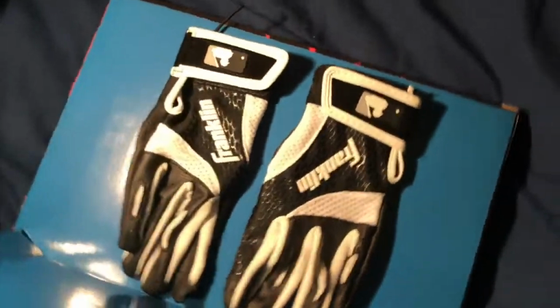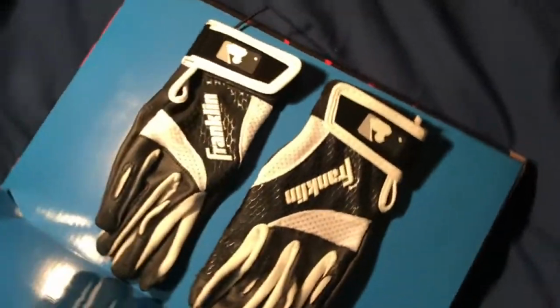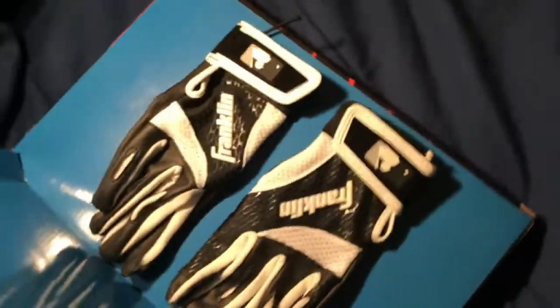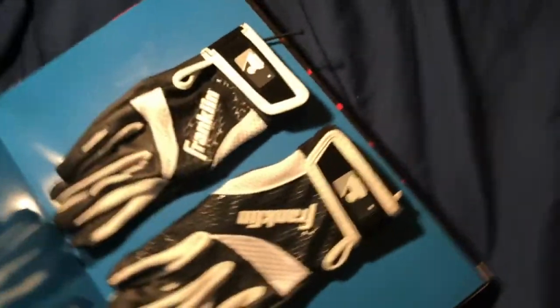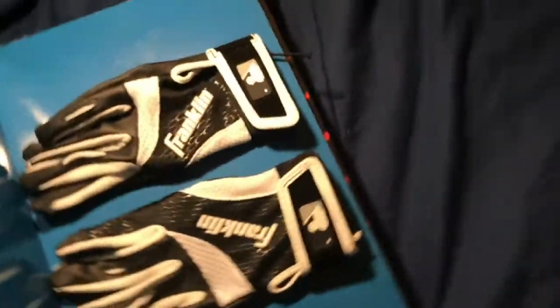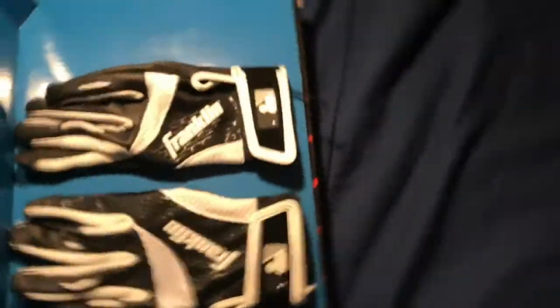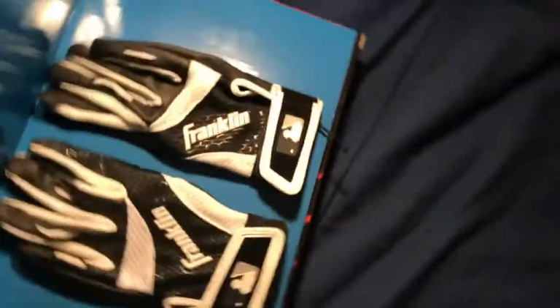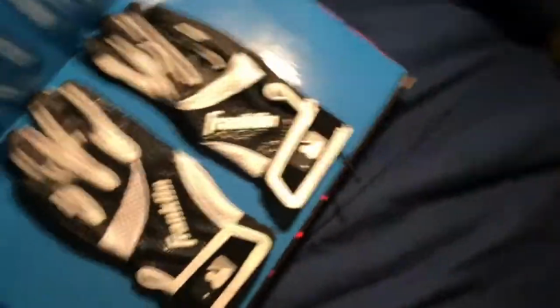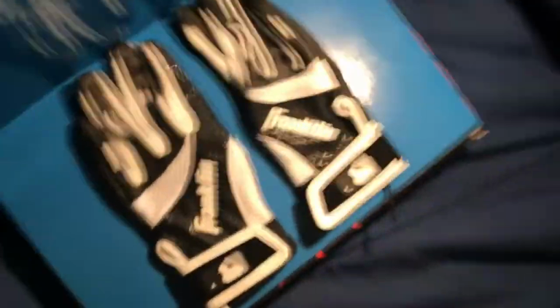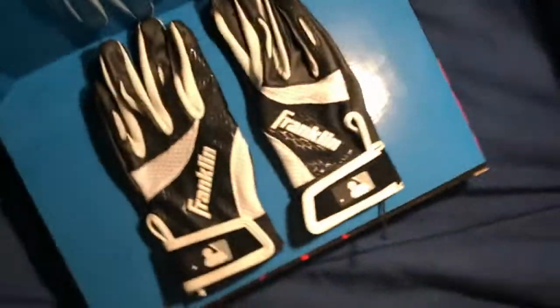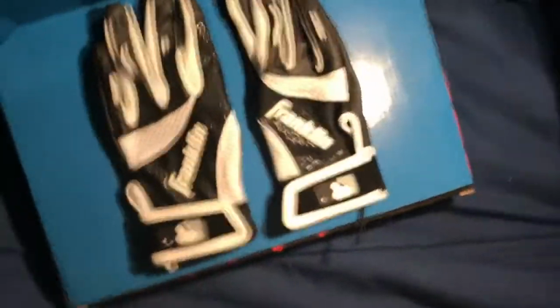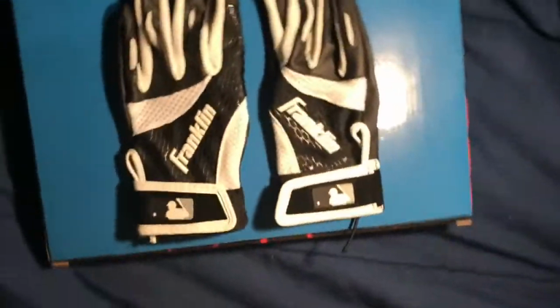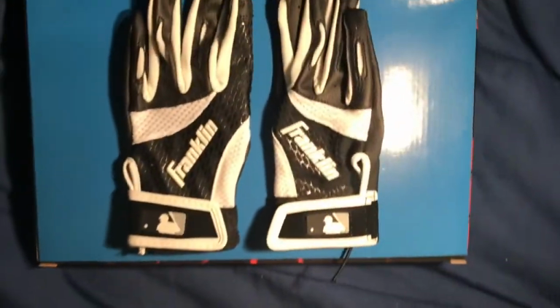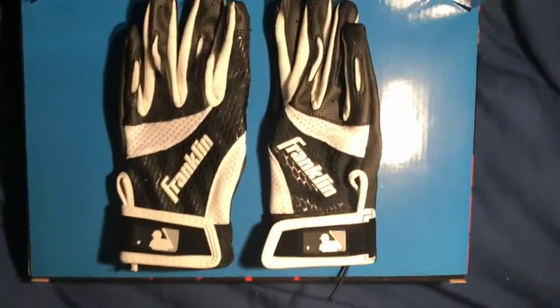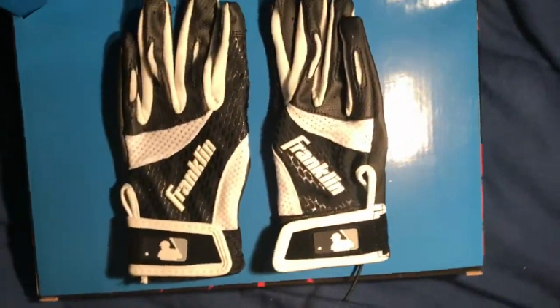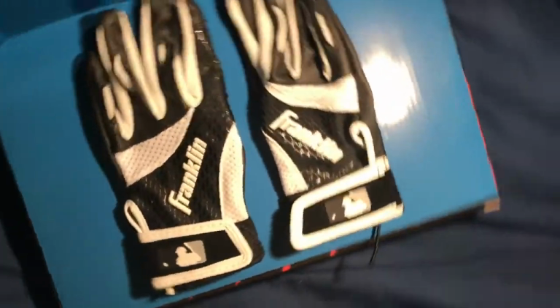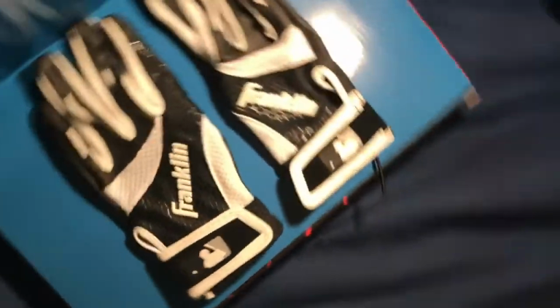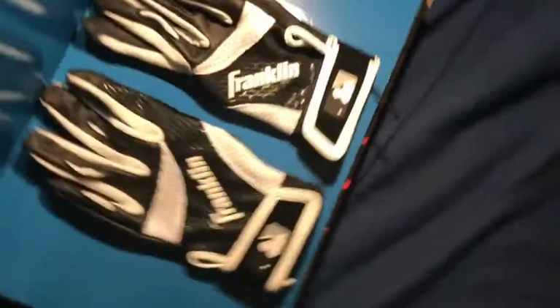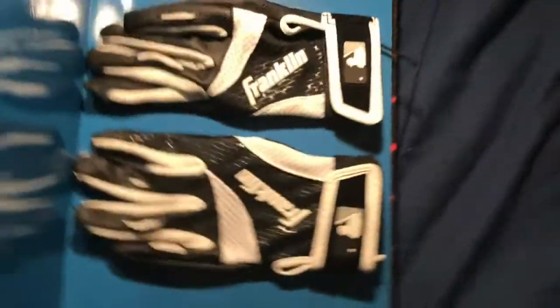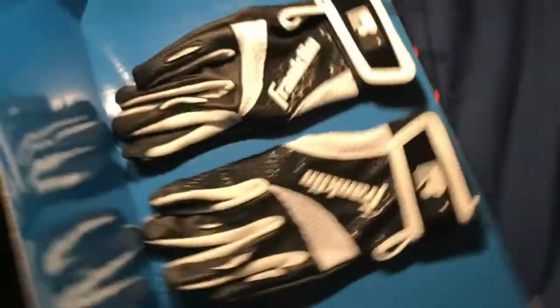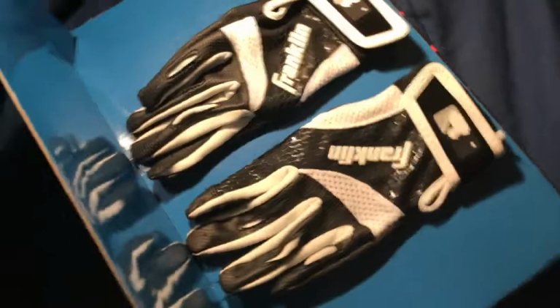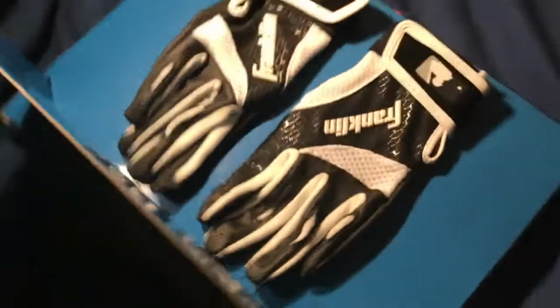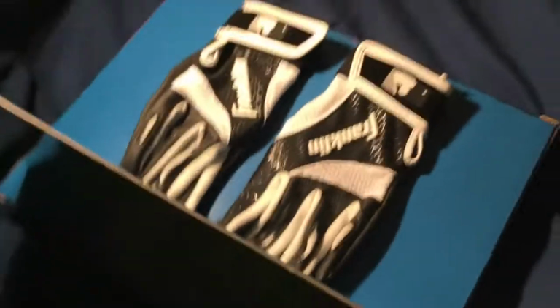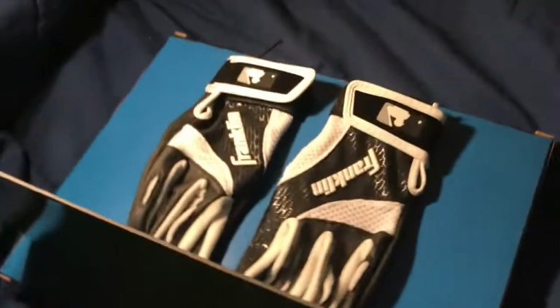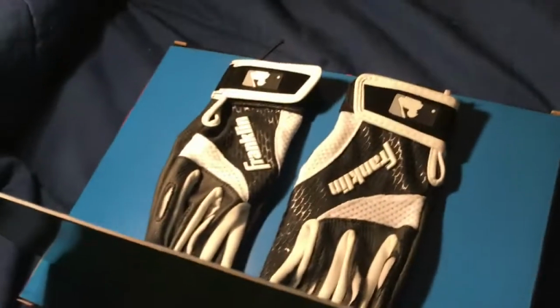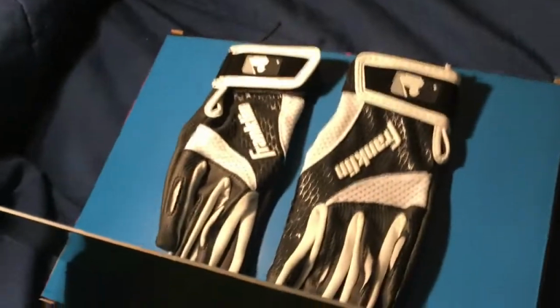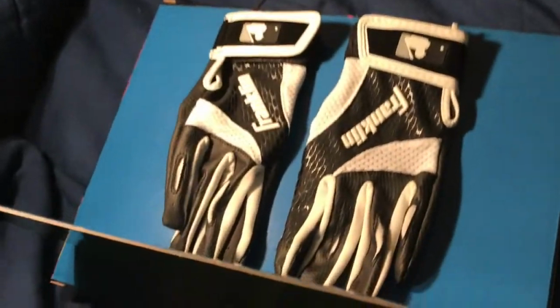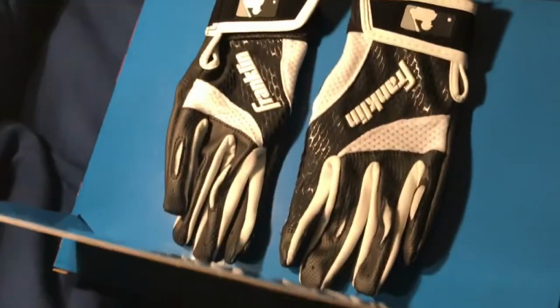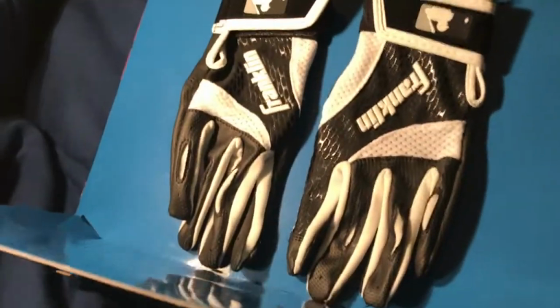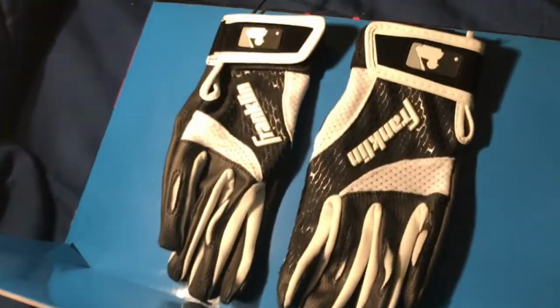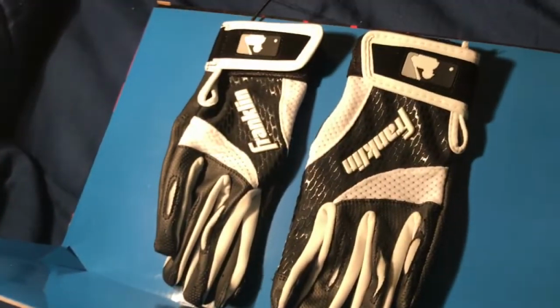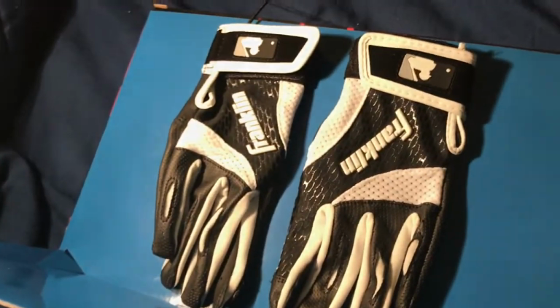So the first item are these Franklin second skins batting gloves. They're white and black and have a good grip for when you hold the bat and swing.